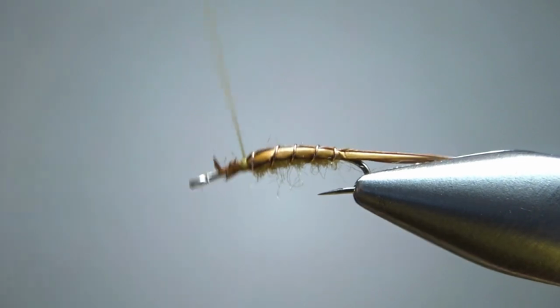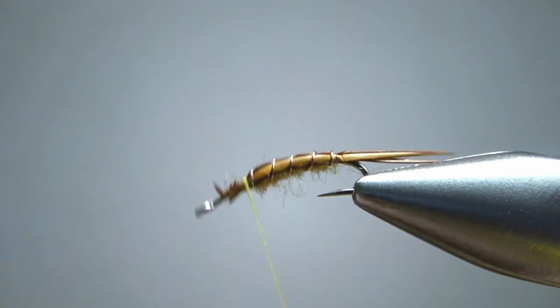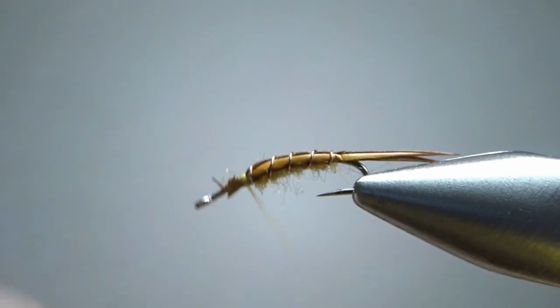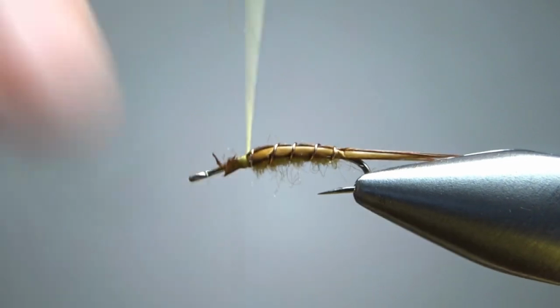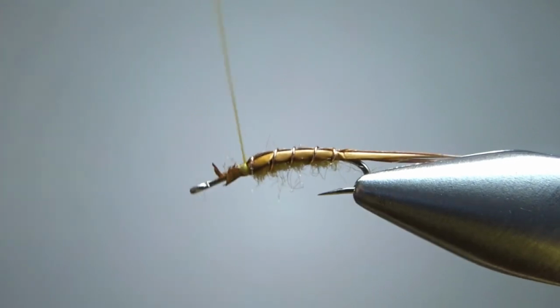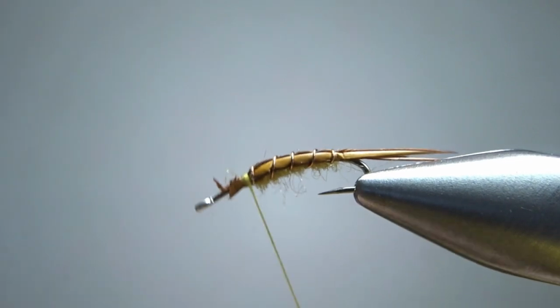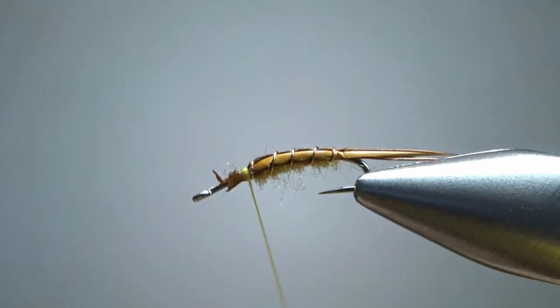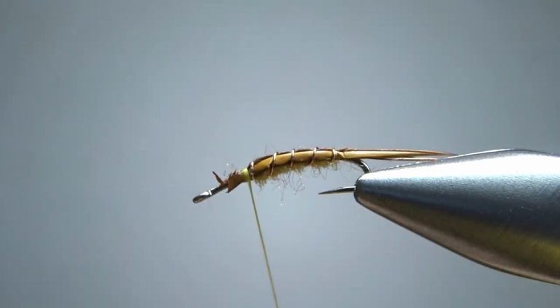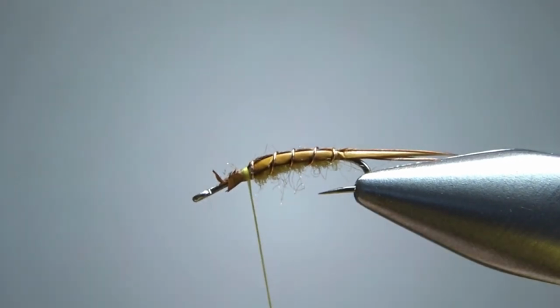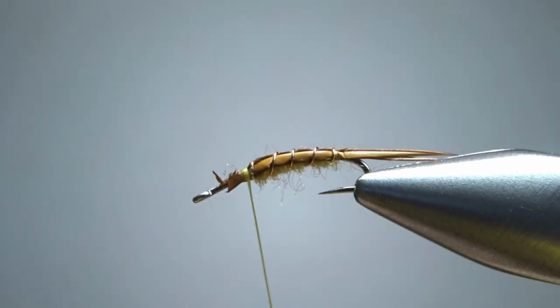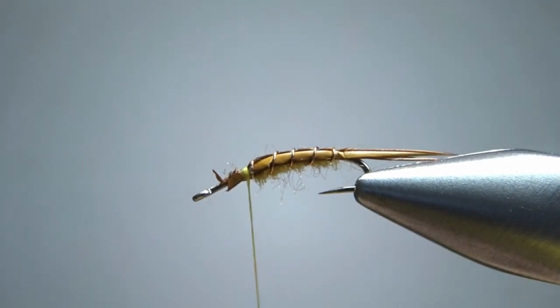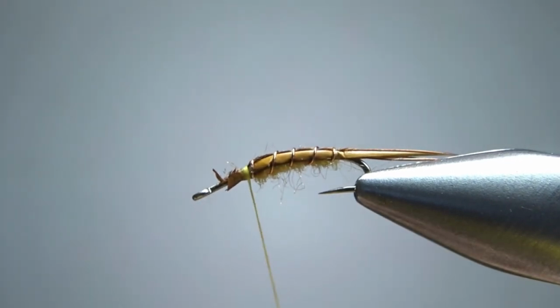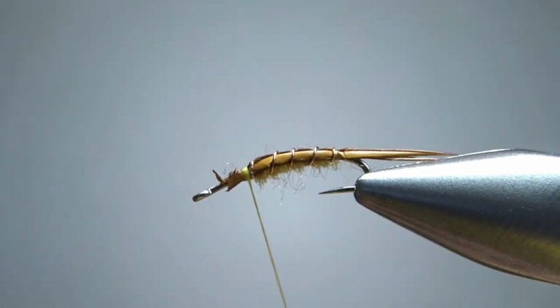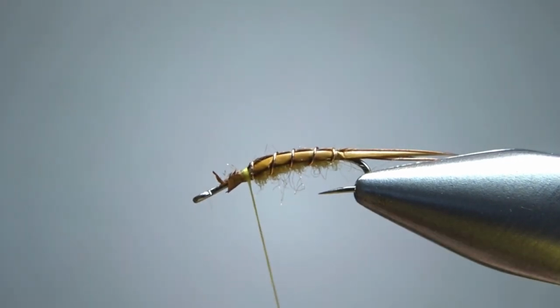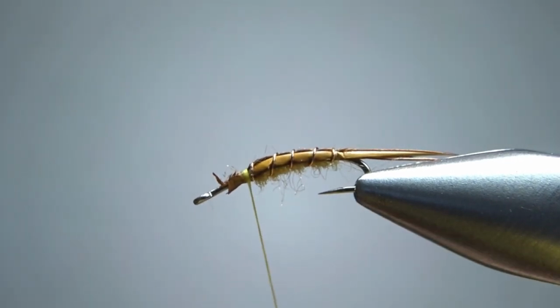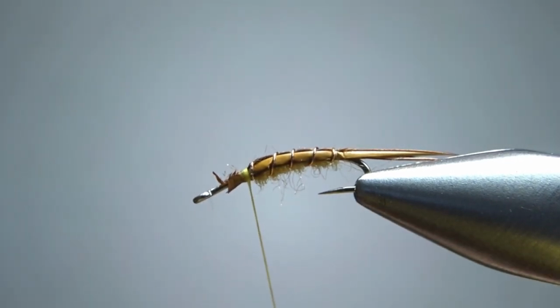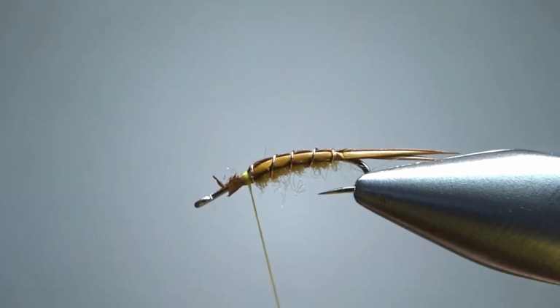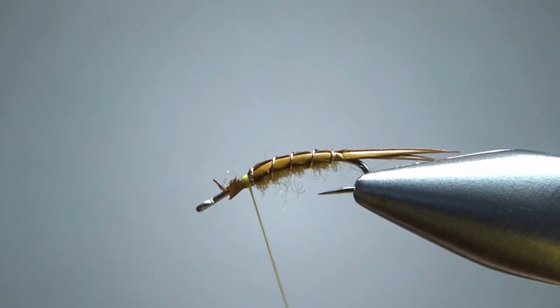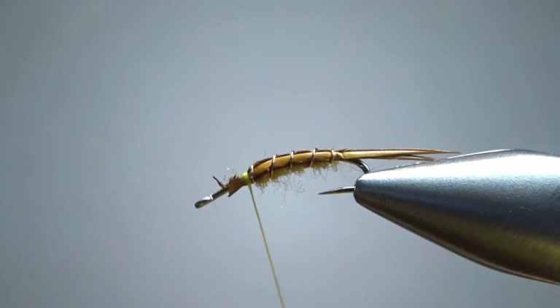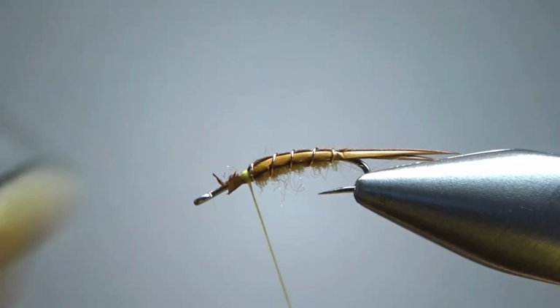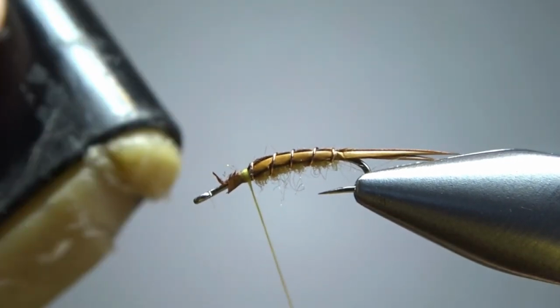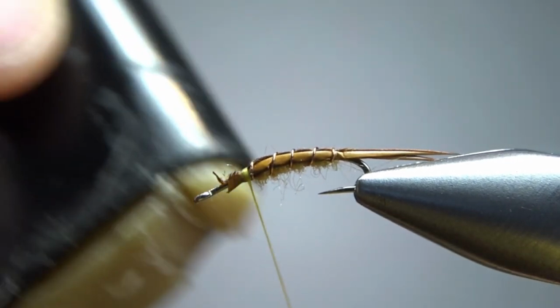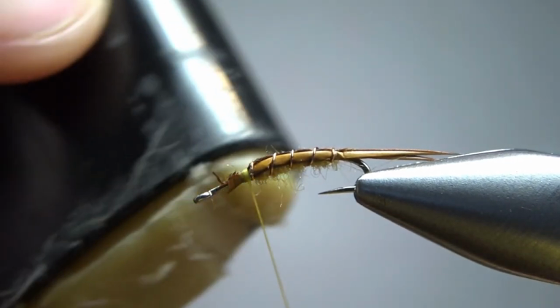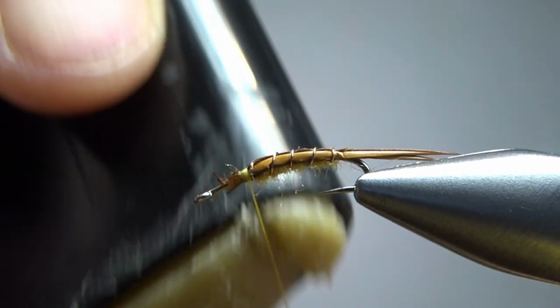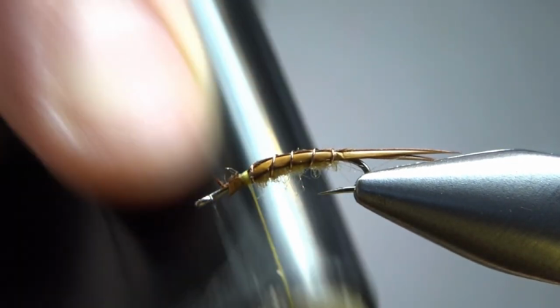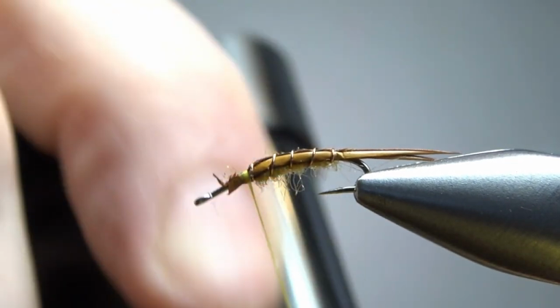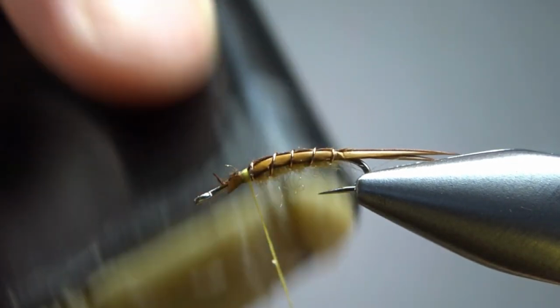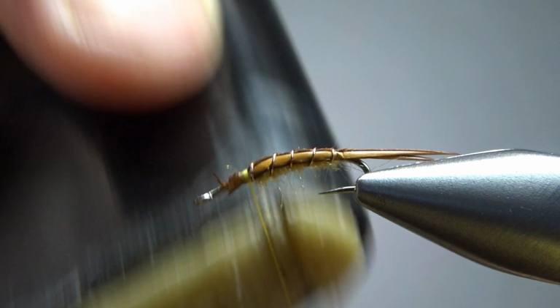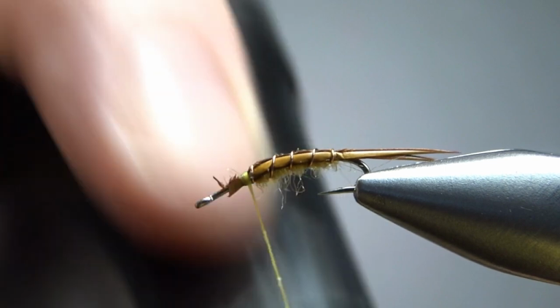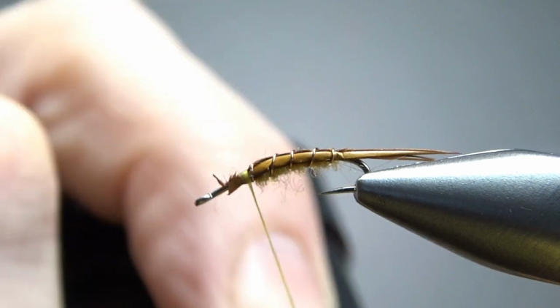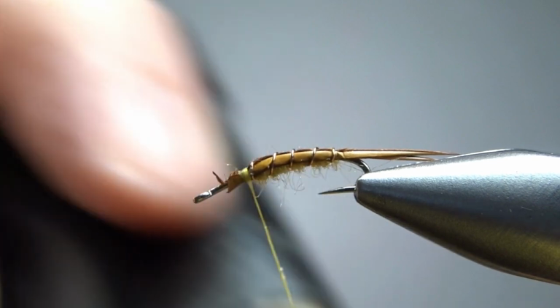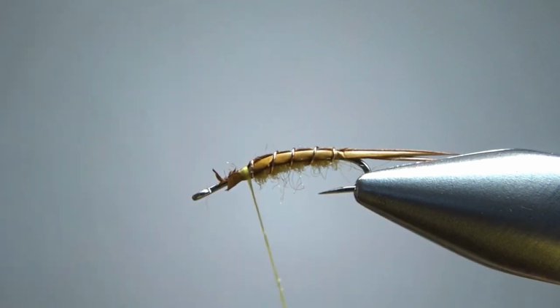Let's go ahead and put some wax on the thread and then take some brown dubbing — I'm going to use rabbit for this part.